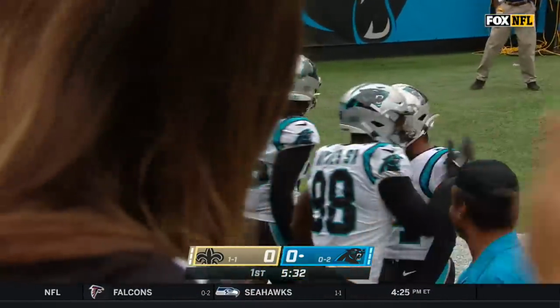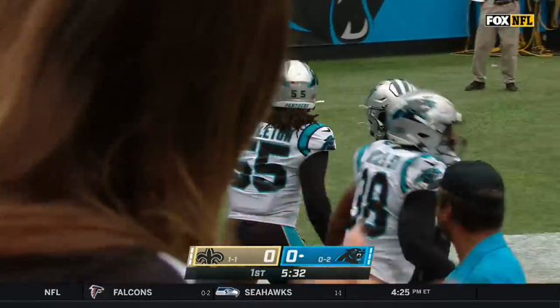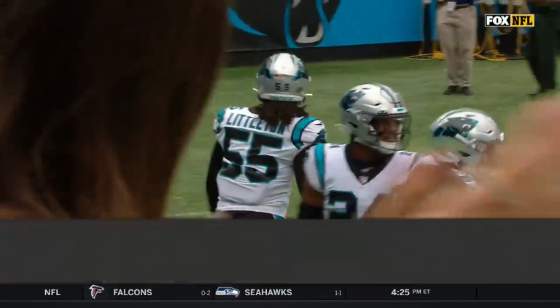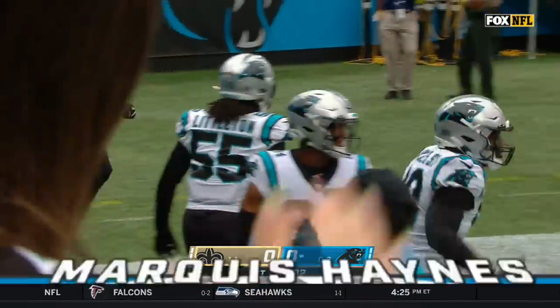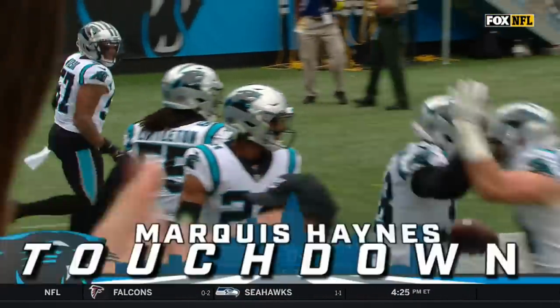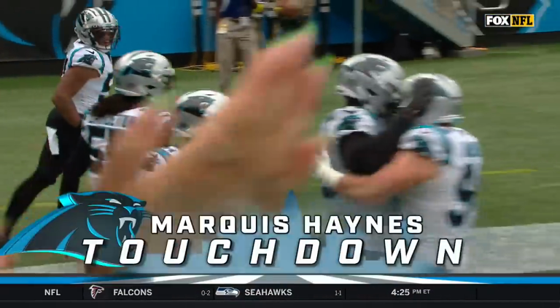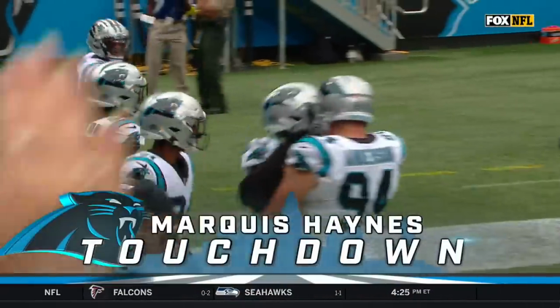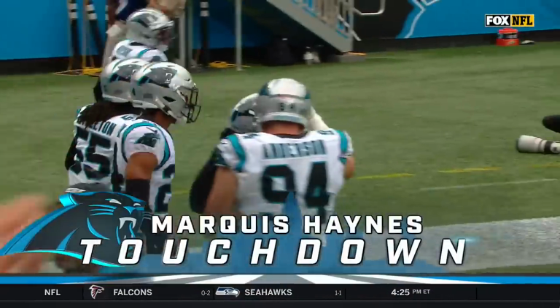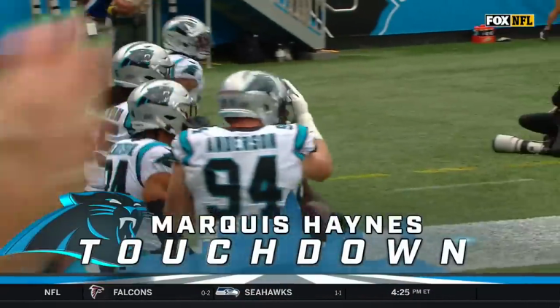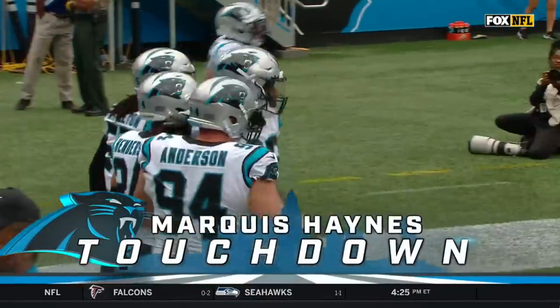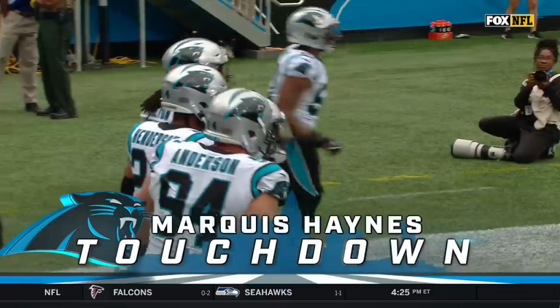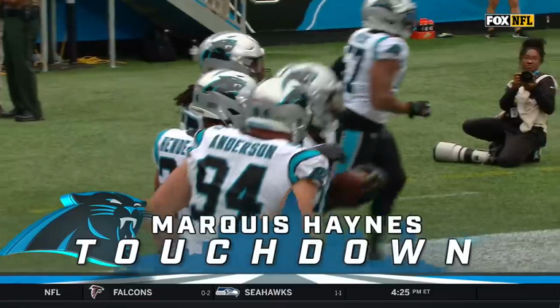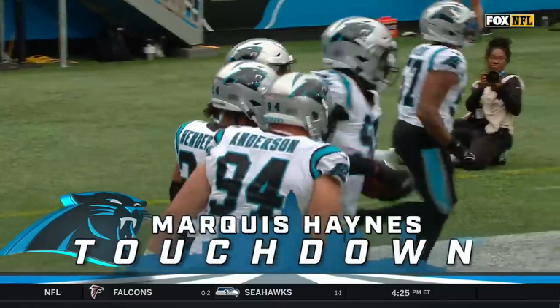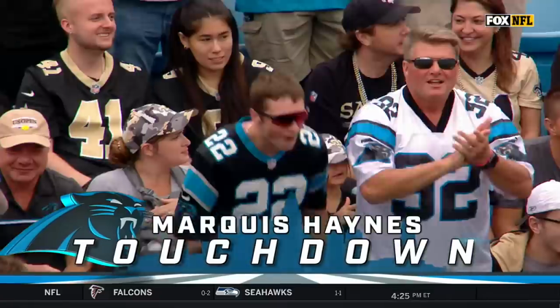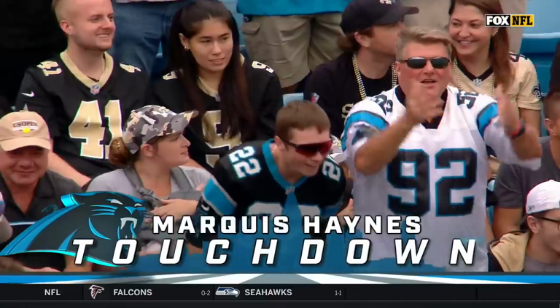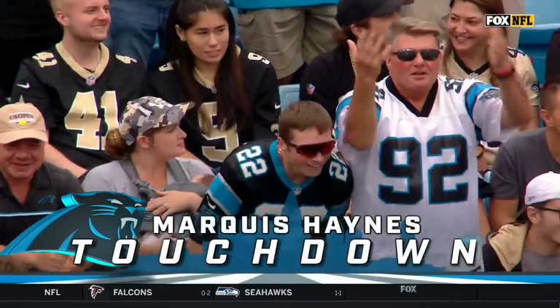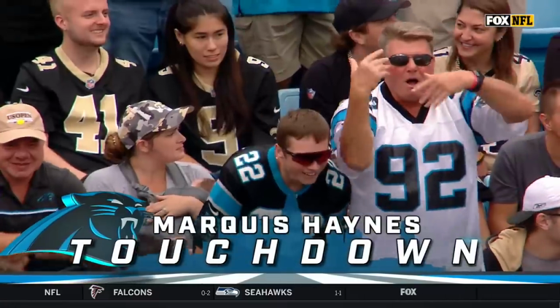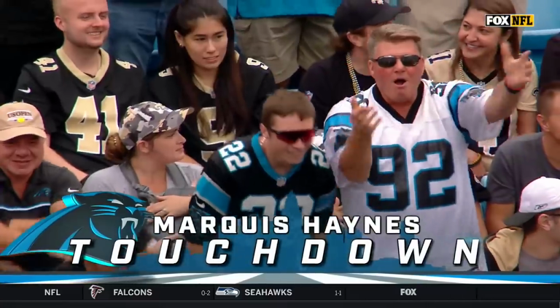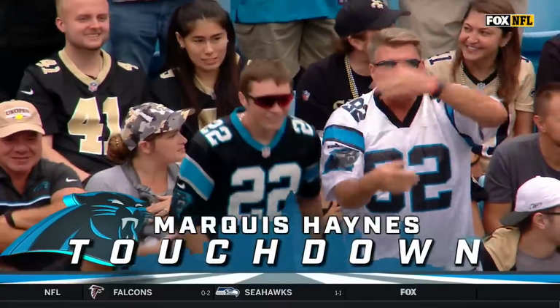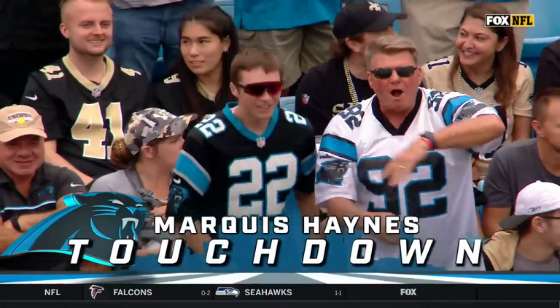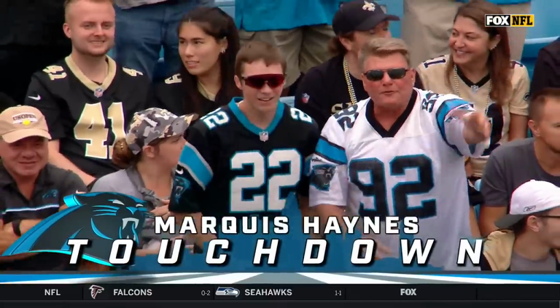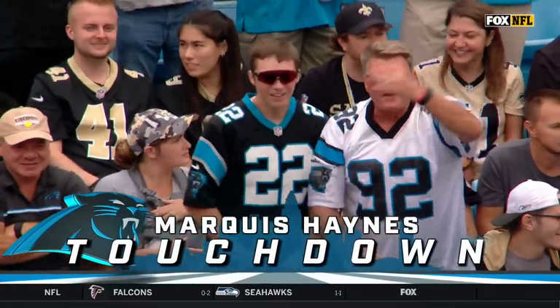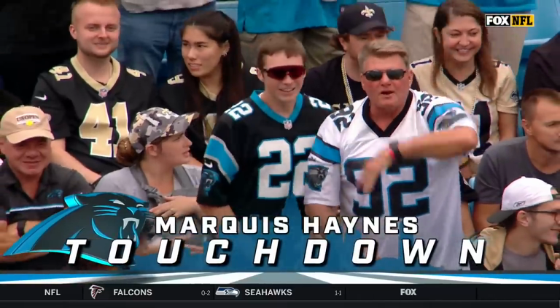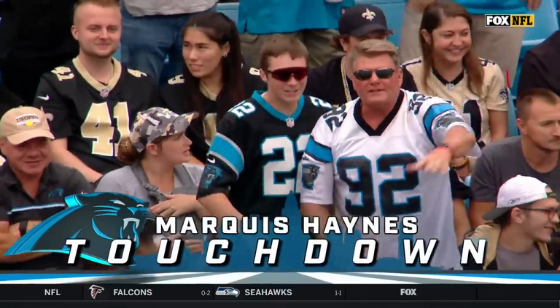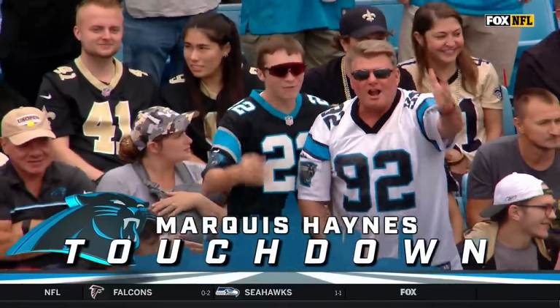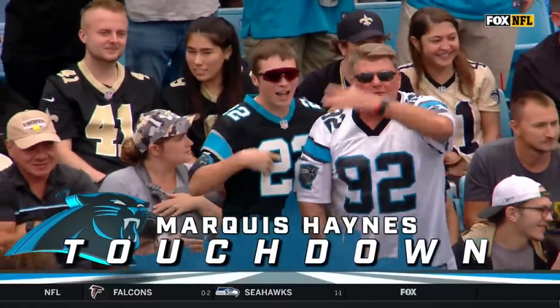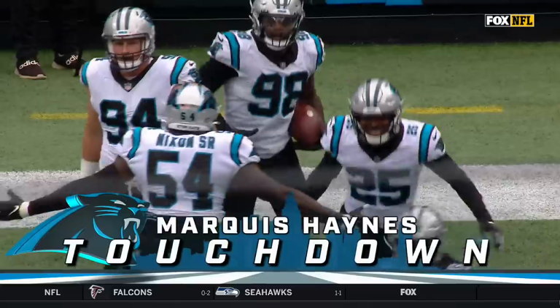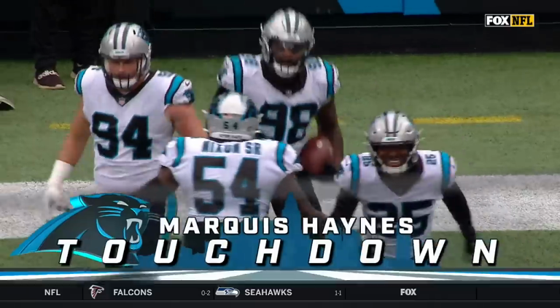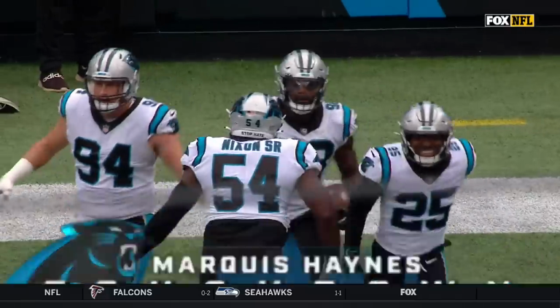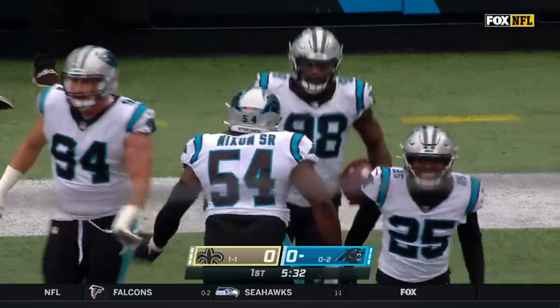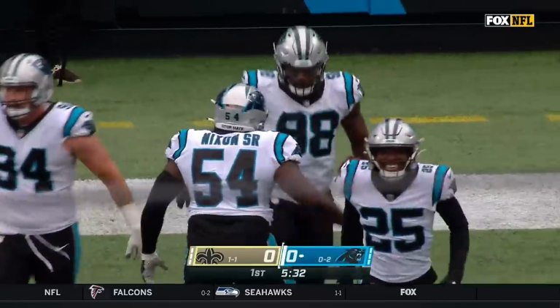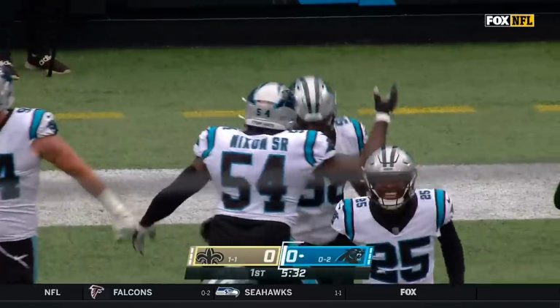There's a flag on the play. Let's see what it is — flag down at the 40-yard line.